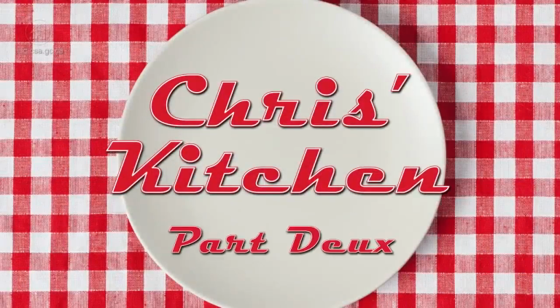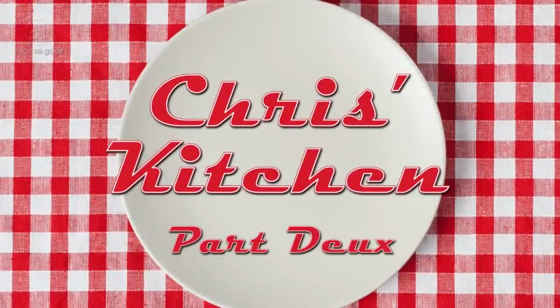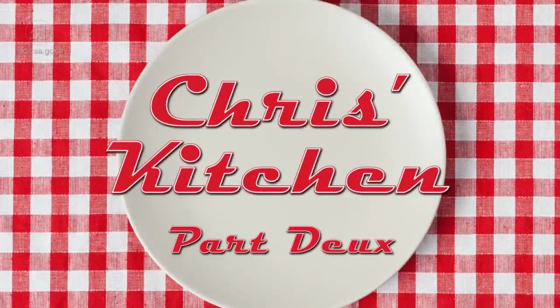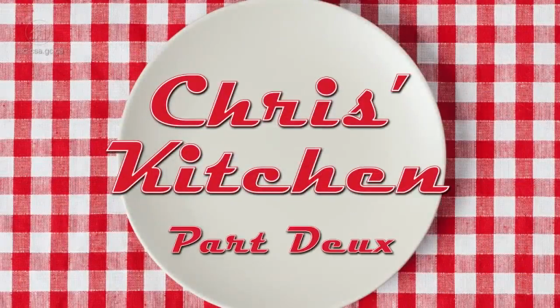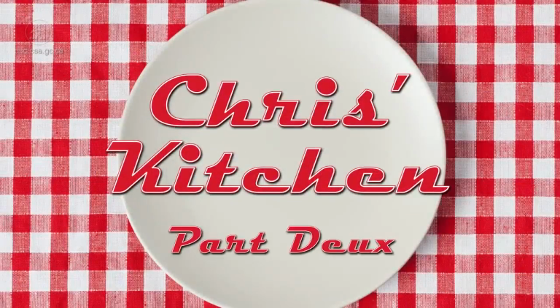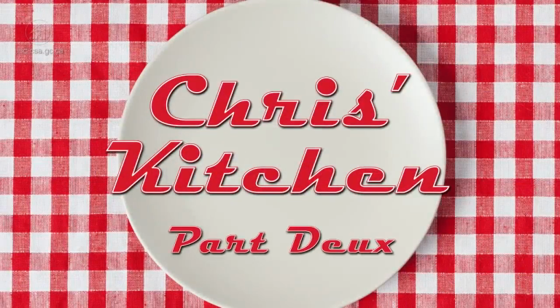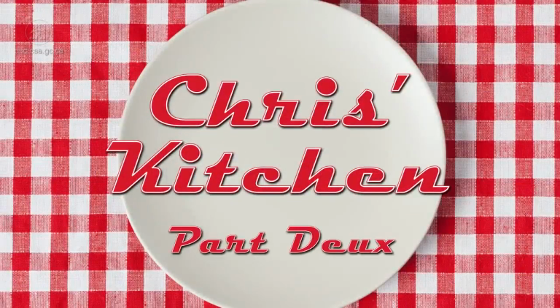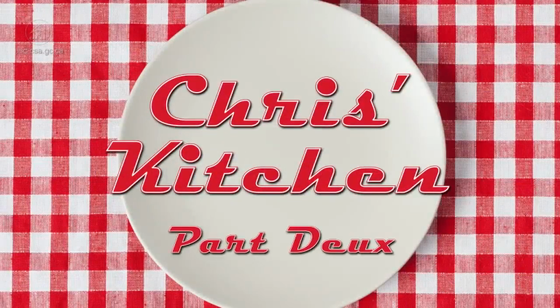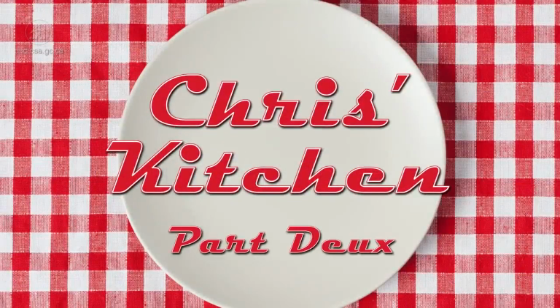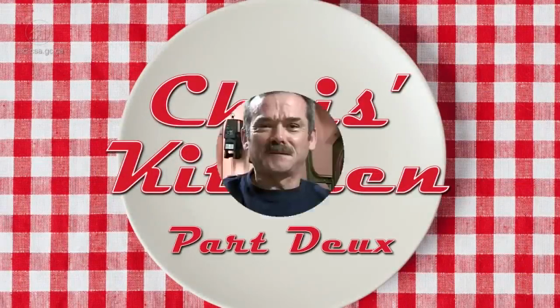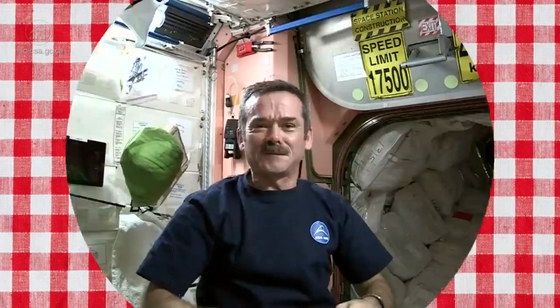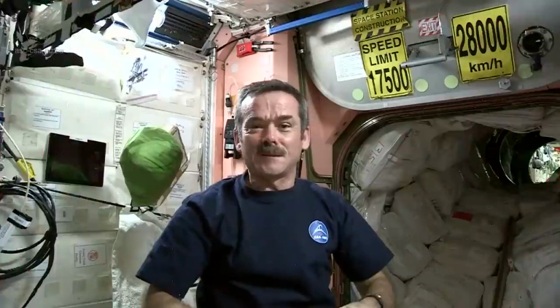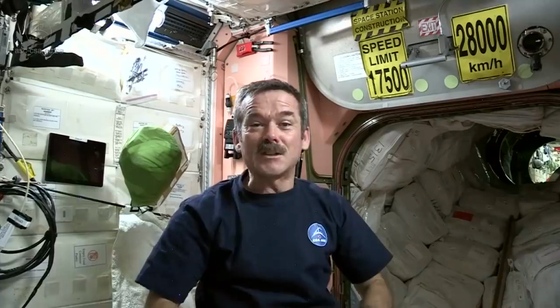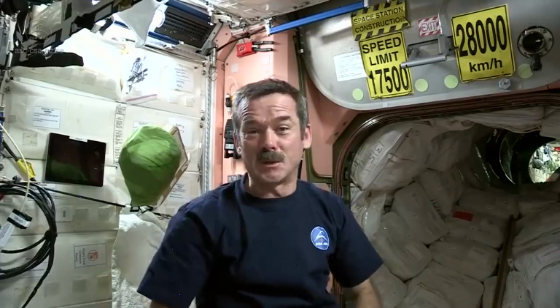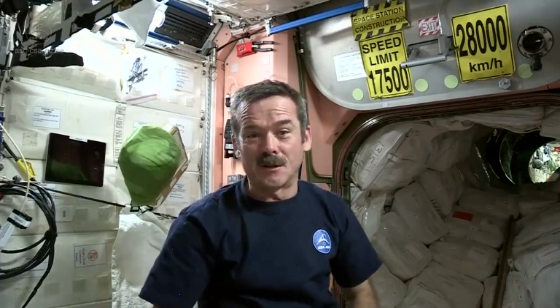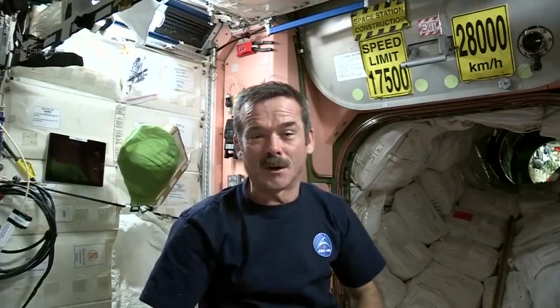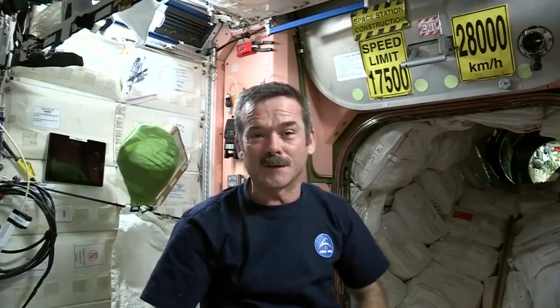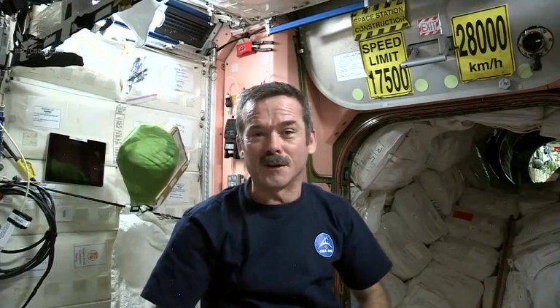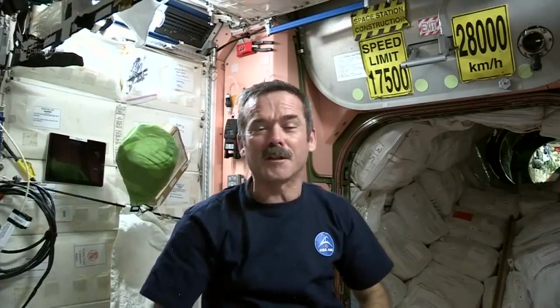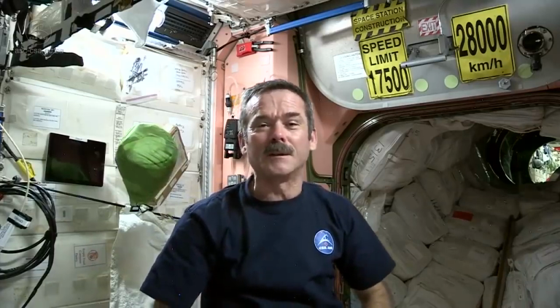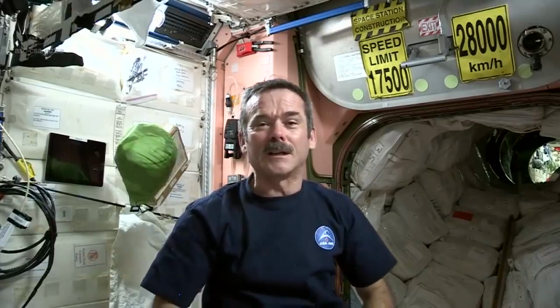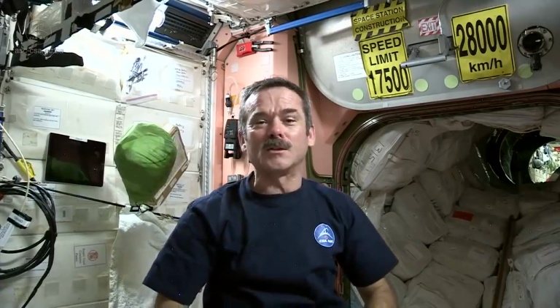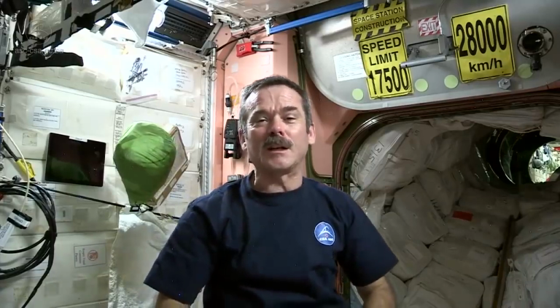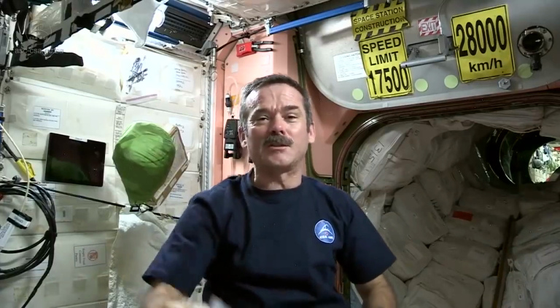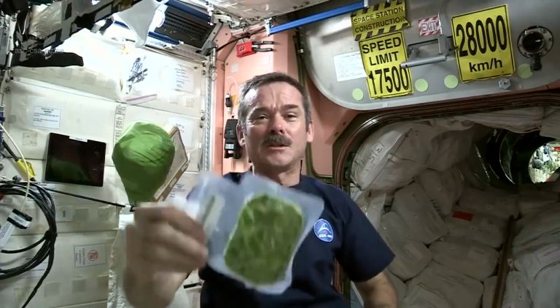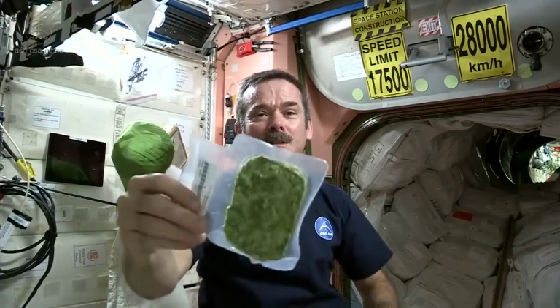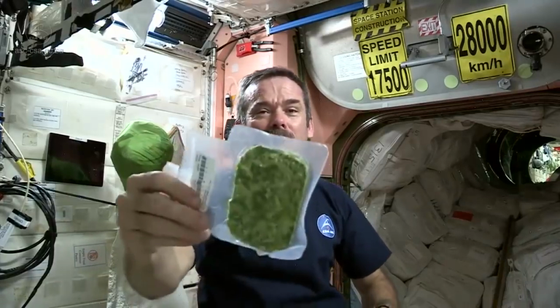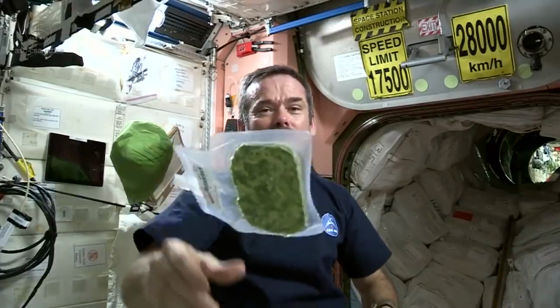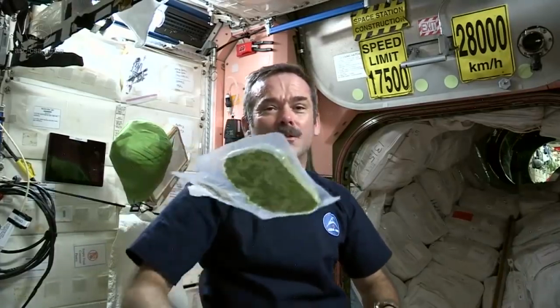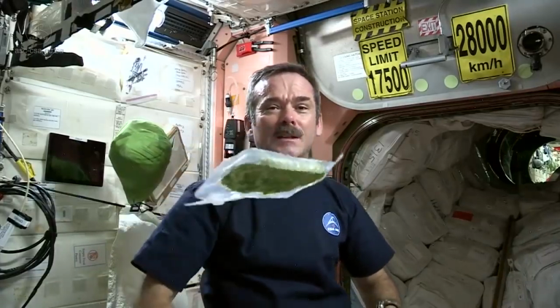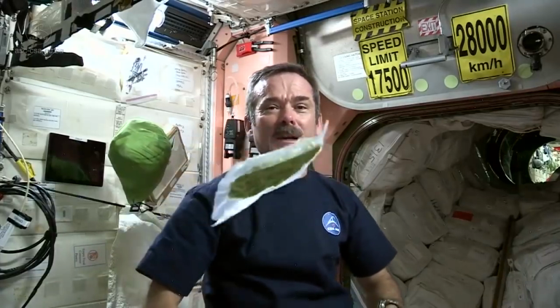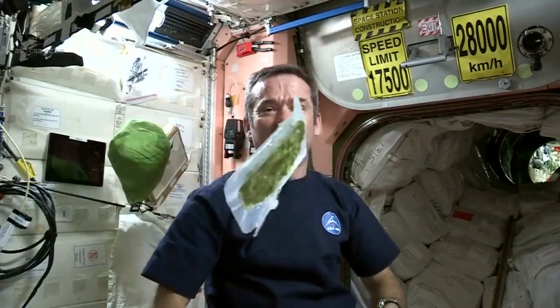Let's talk about space food. Vegetables are important for your health, and so today I've chosen dried spinach.